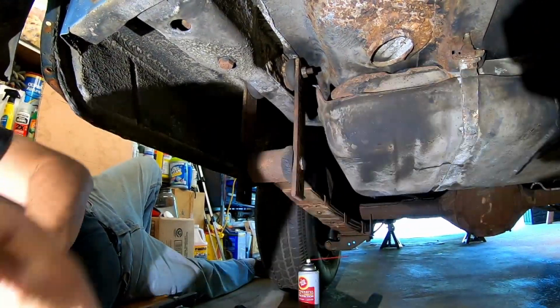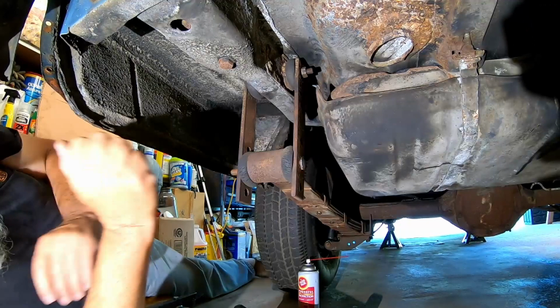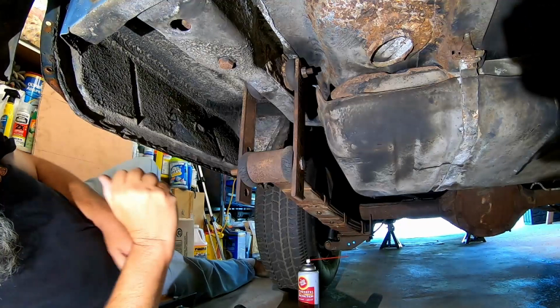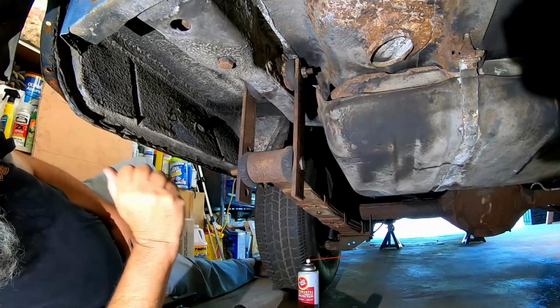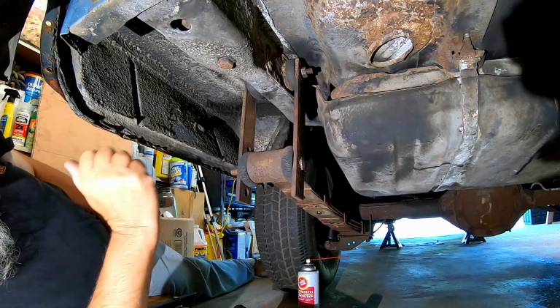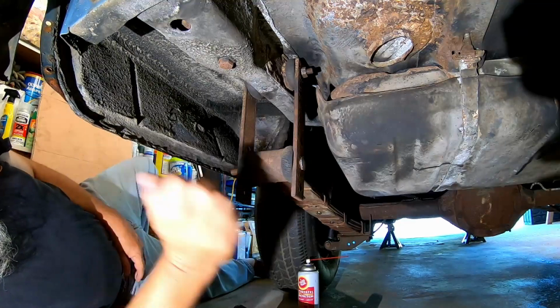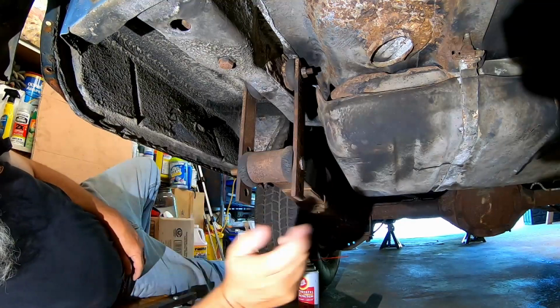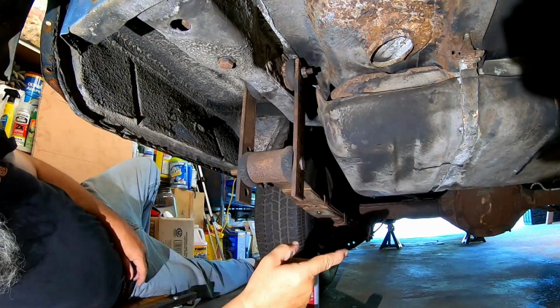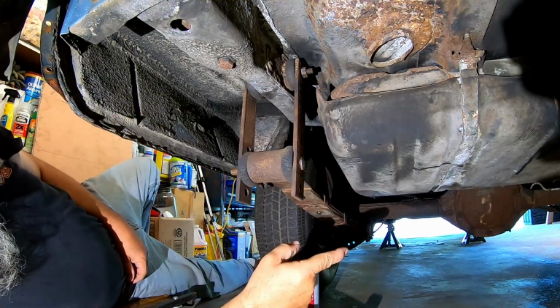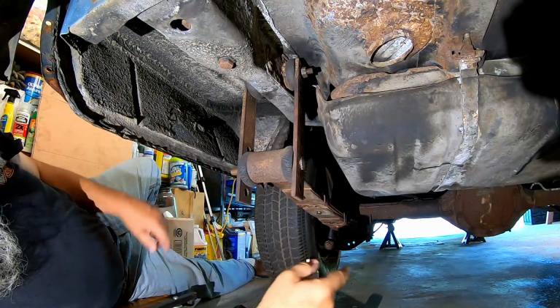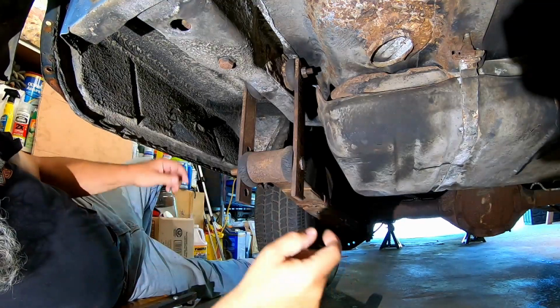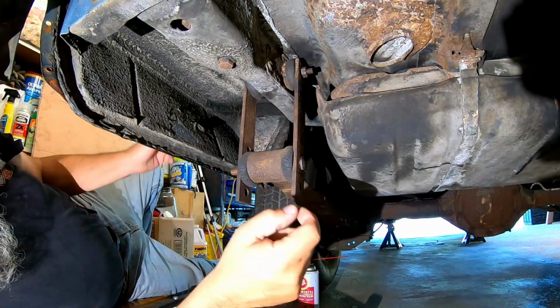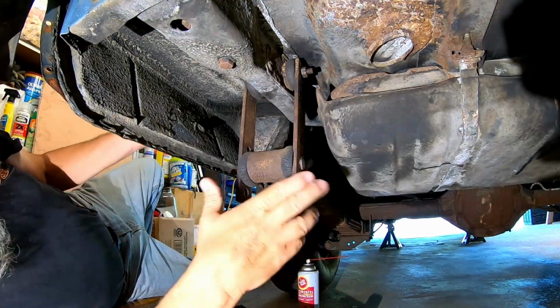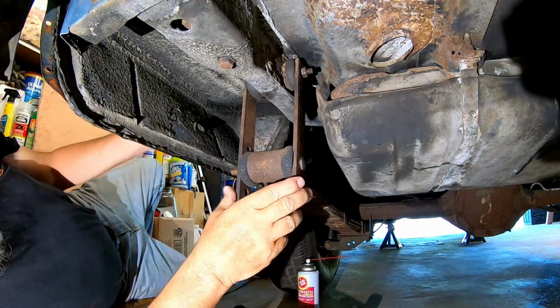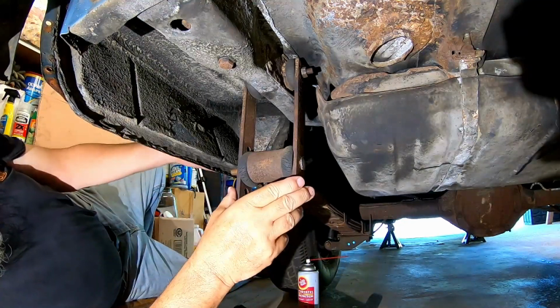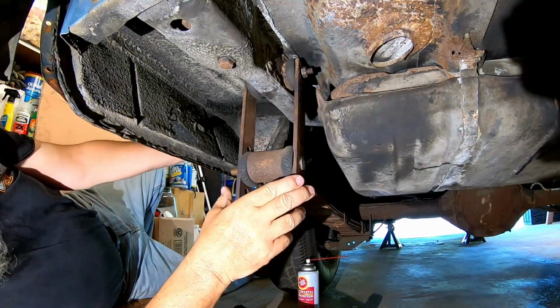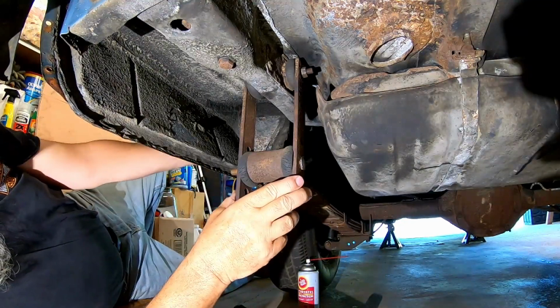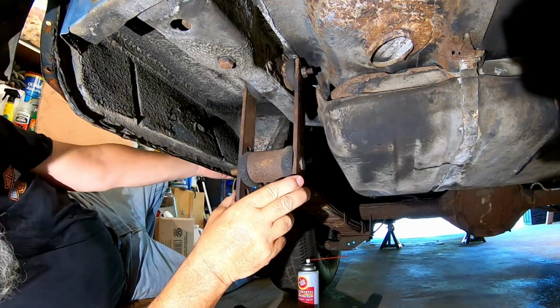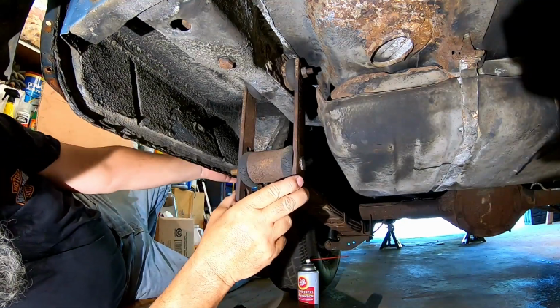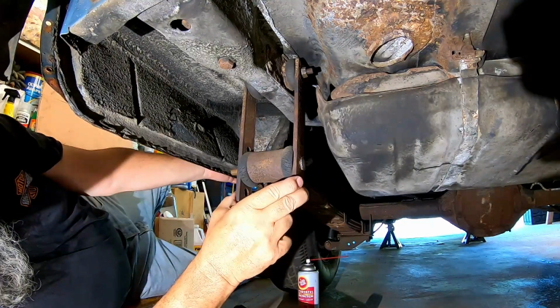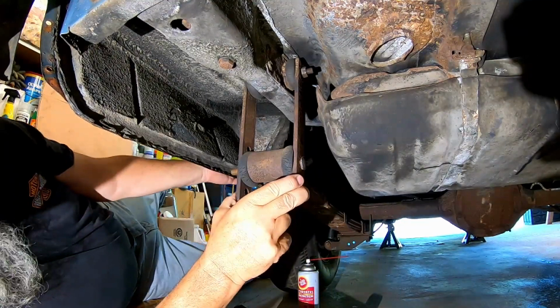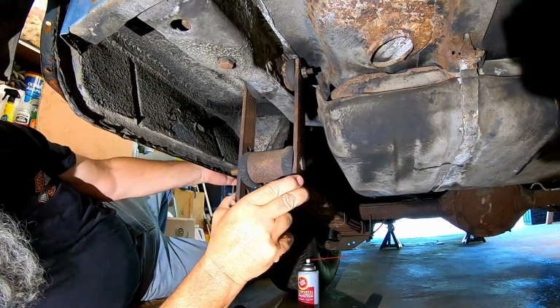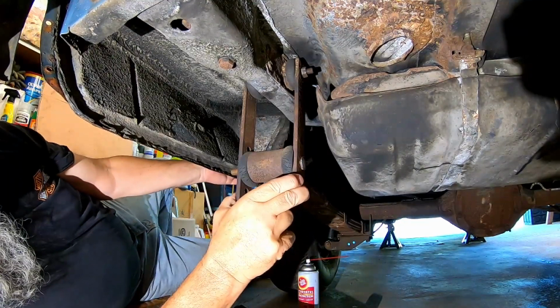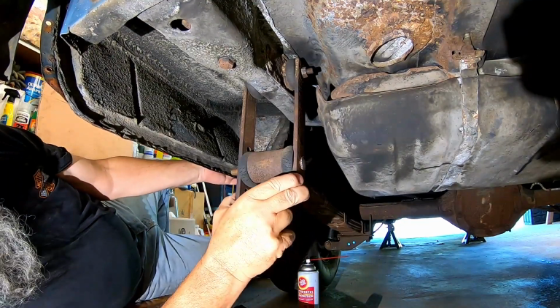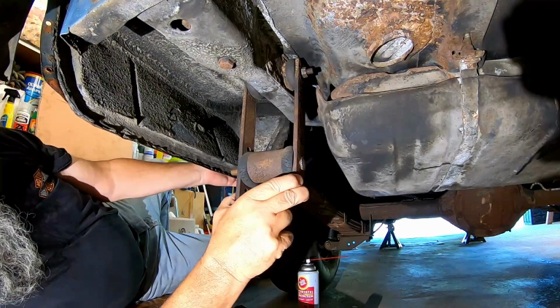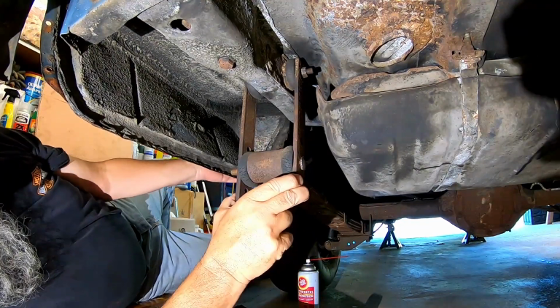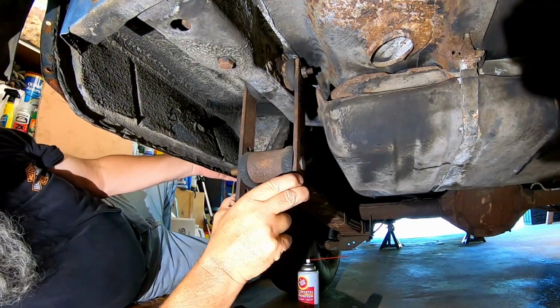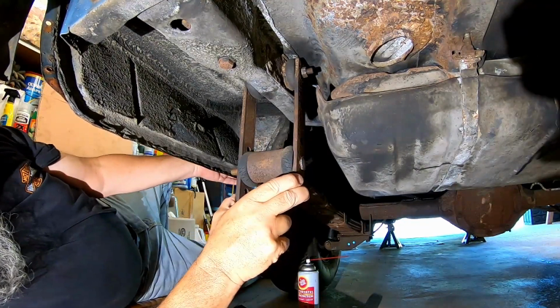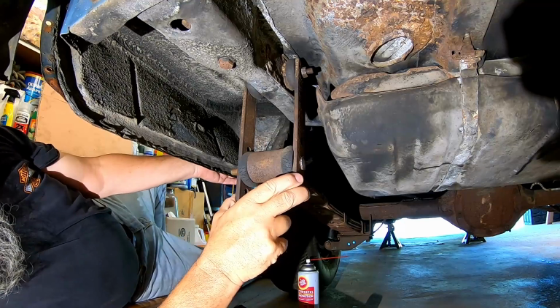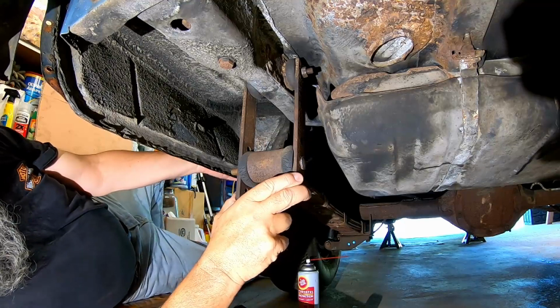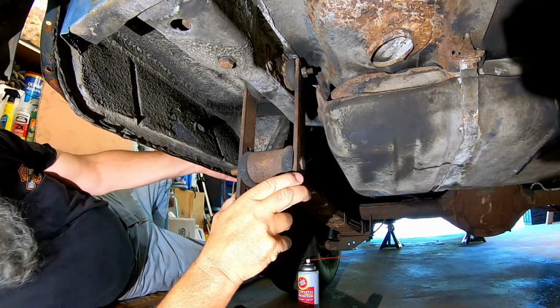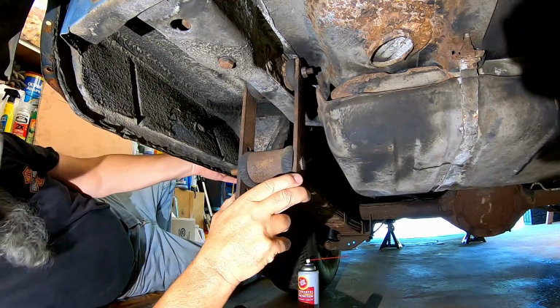Because if I do find the posi rear for this thing in the lower gear ratio, we're gonna go for it.